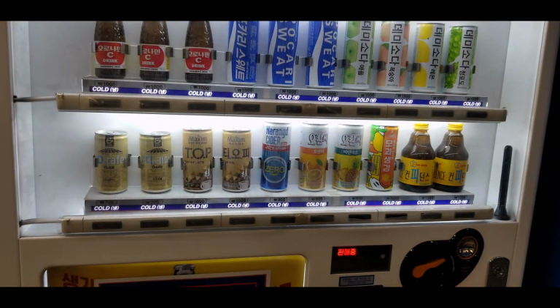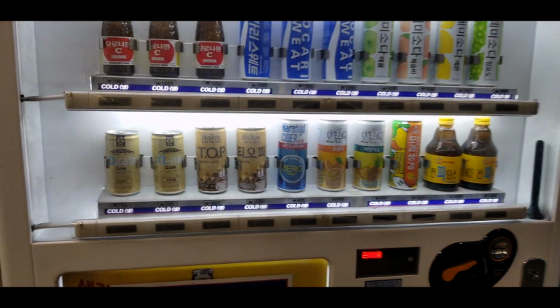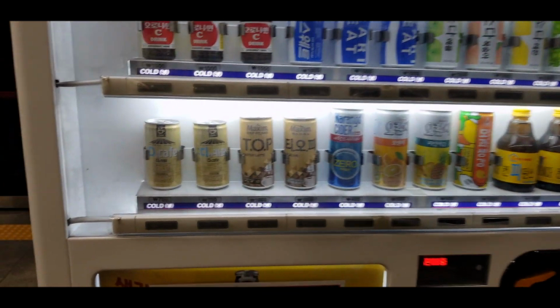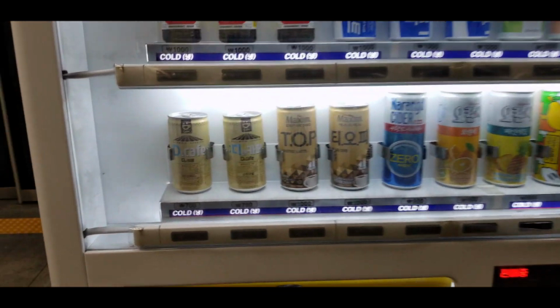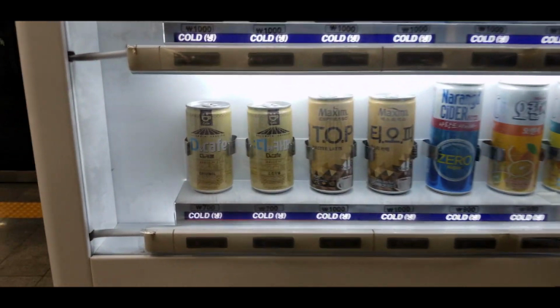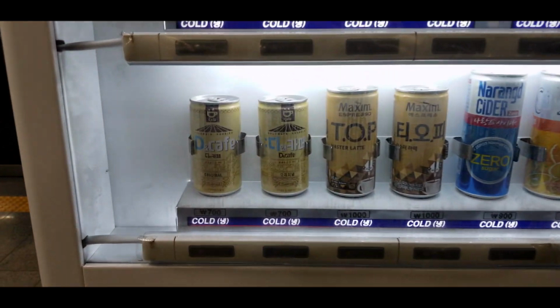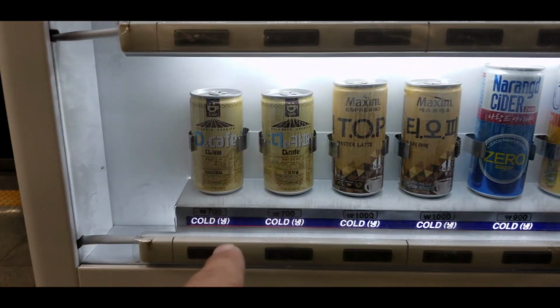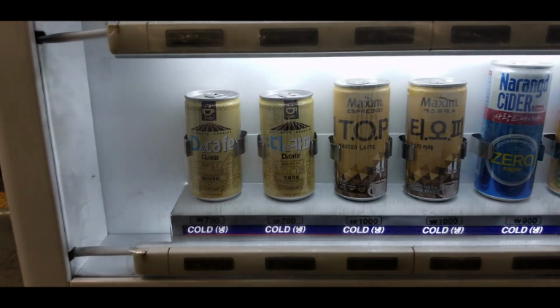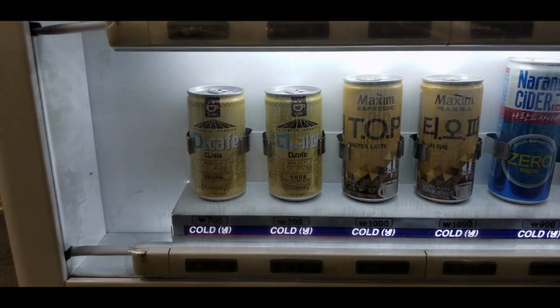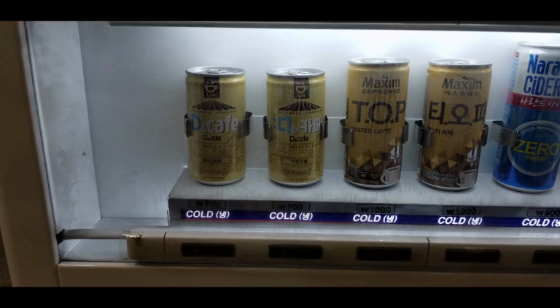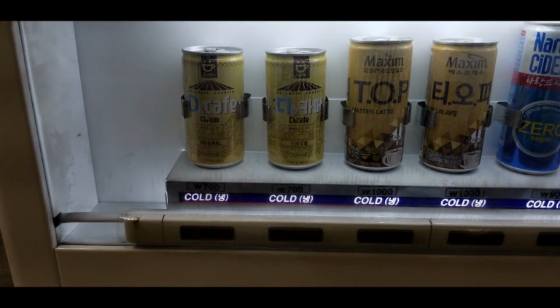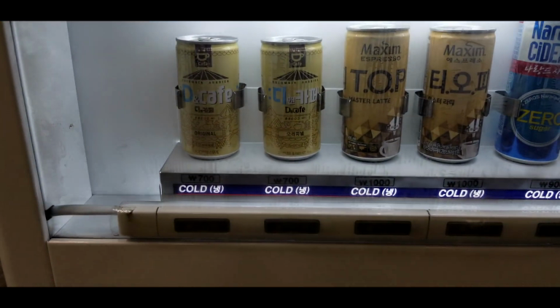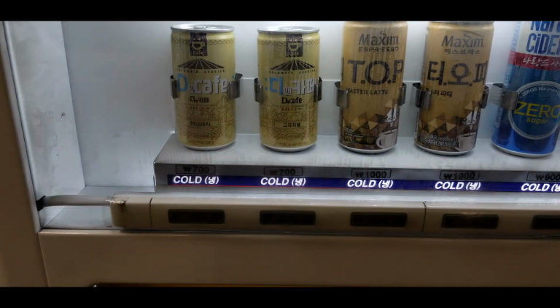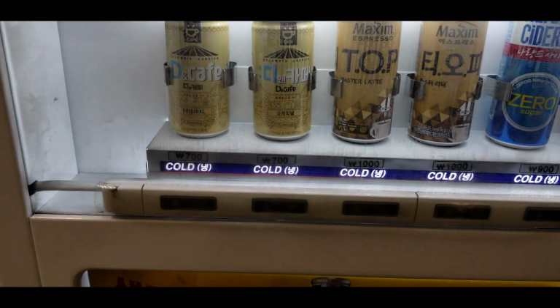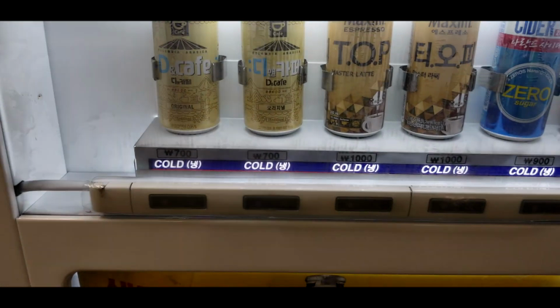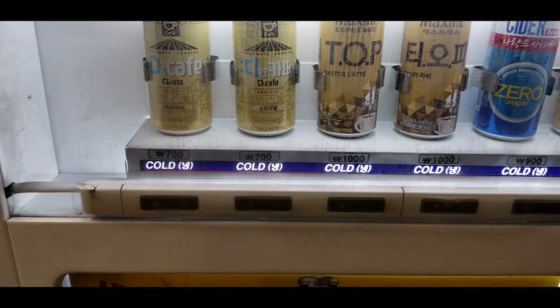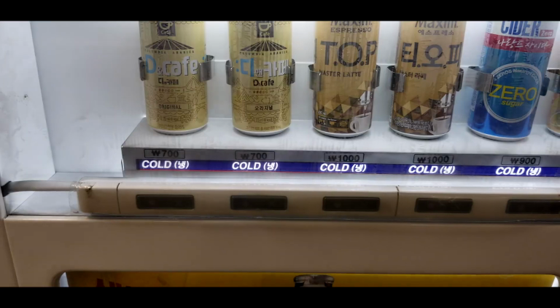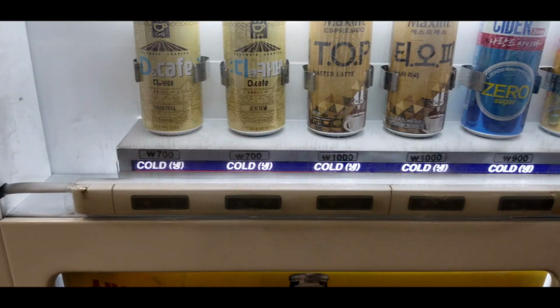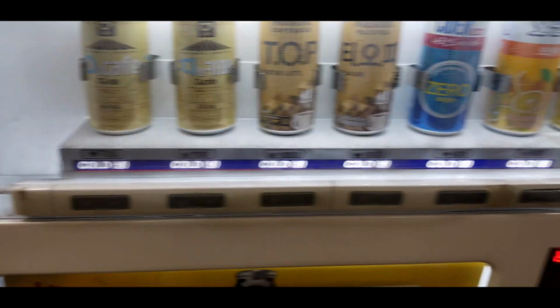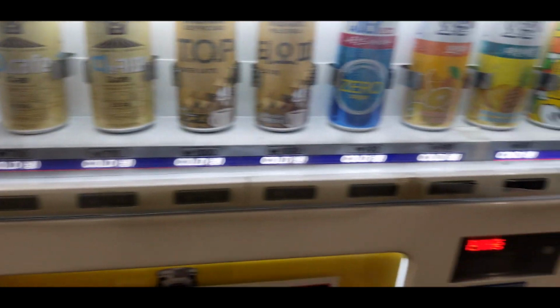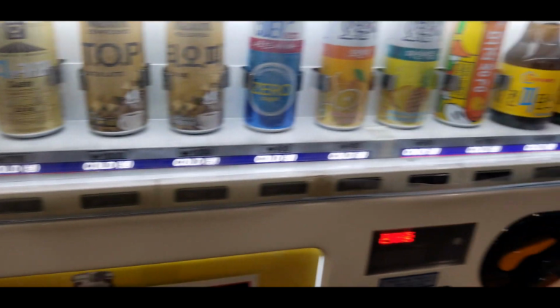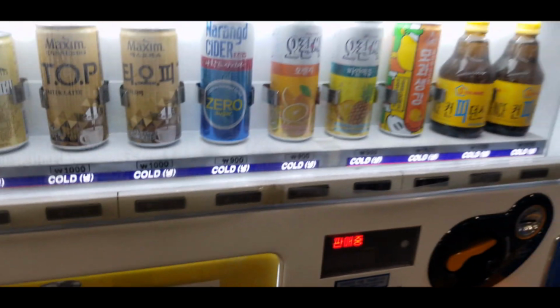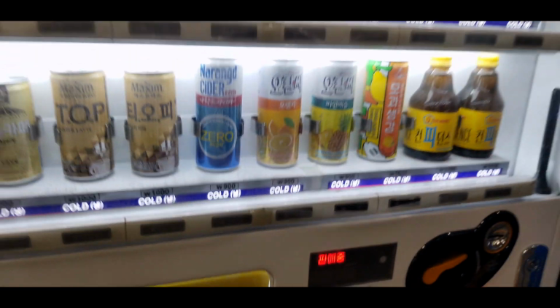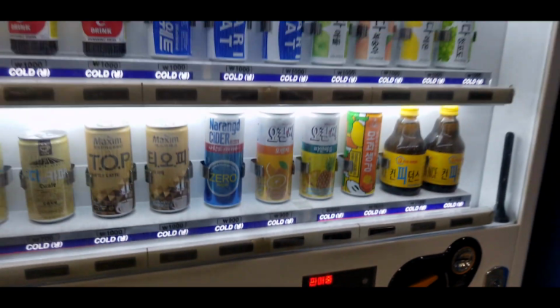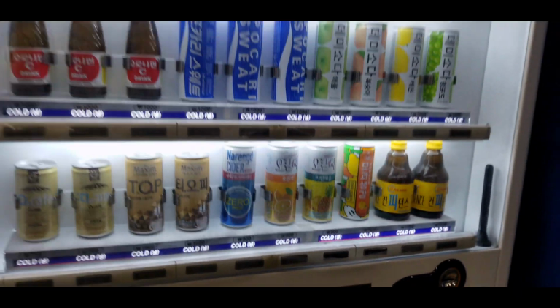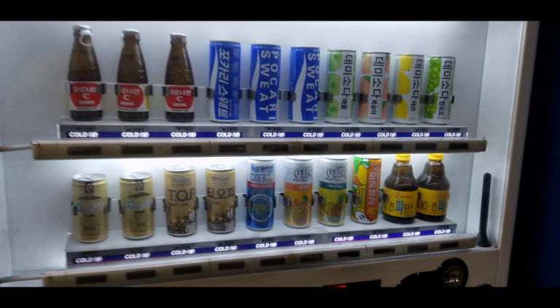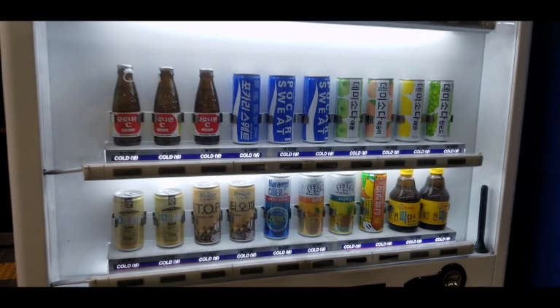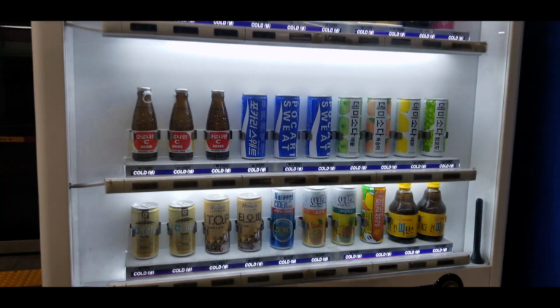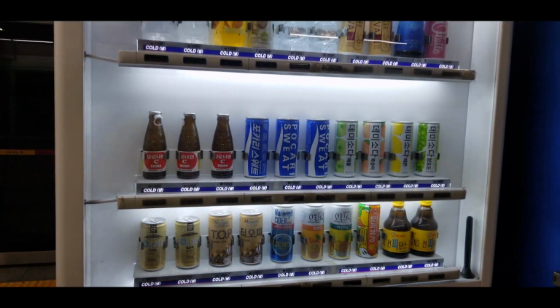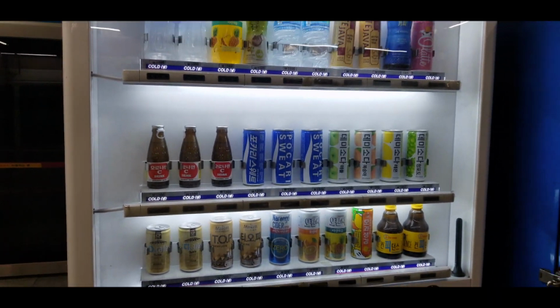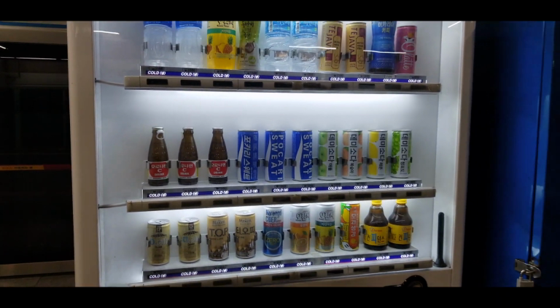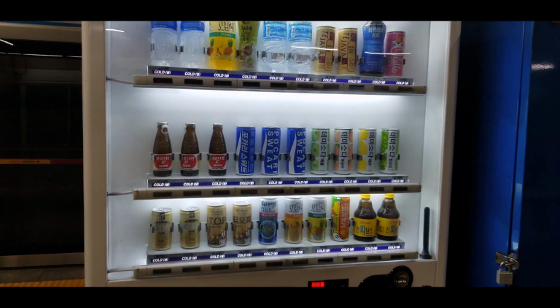This particular vending machine shows up all the time. This drink here is supposedly very good for hangovers. And then obviously they have coffee. Since it's summer, everything is cold basically, but in the winter you can find hot stuff.